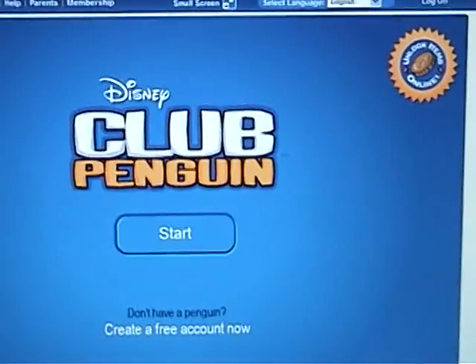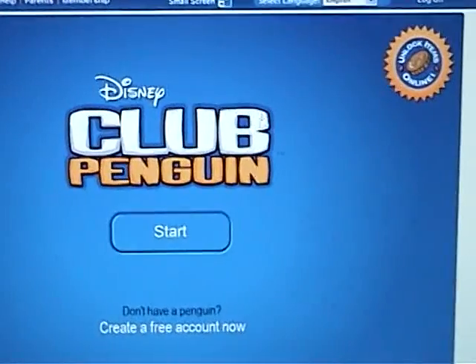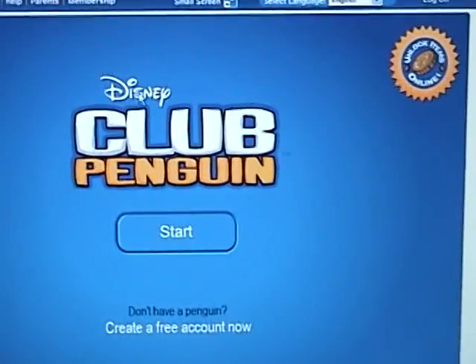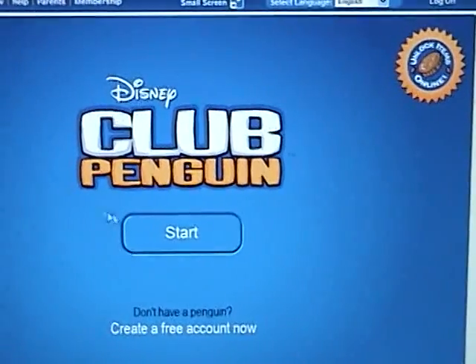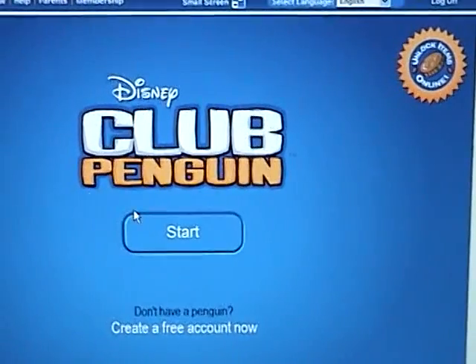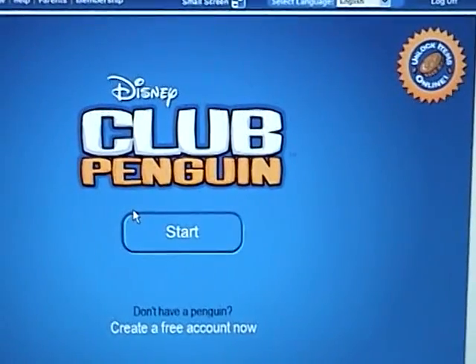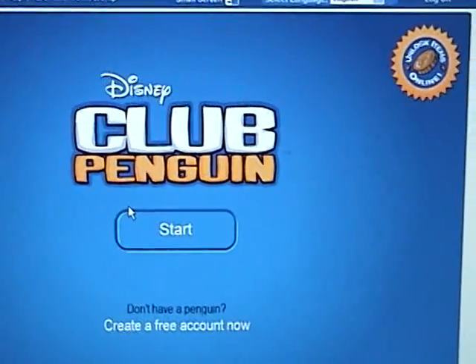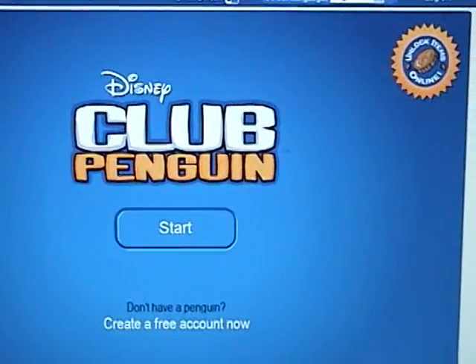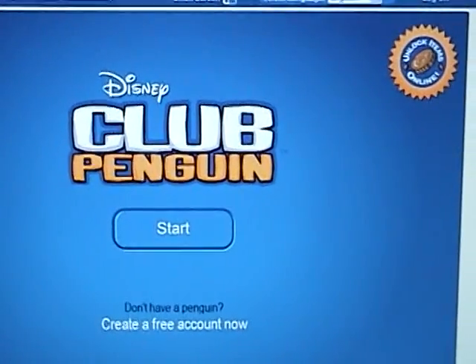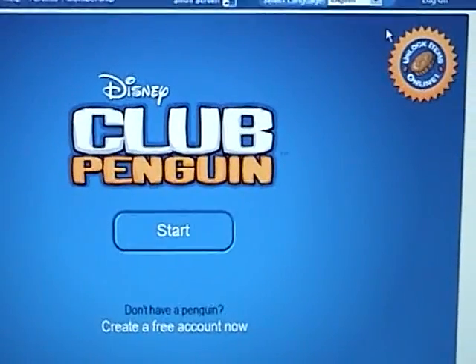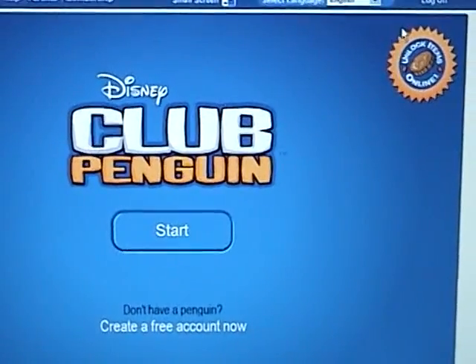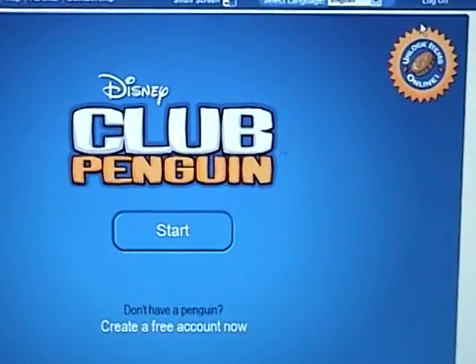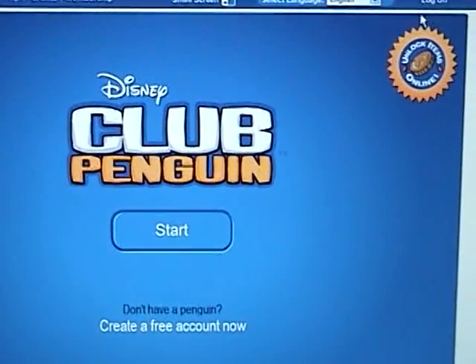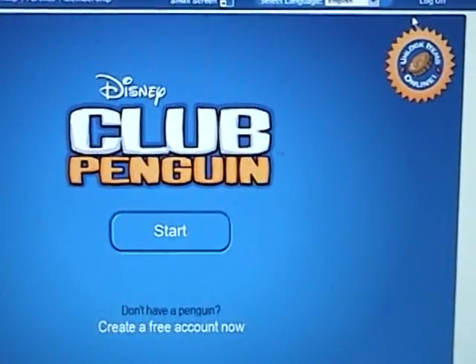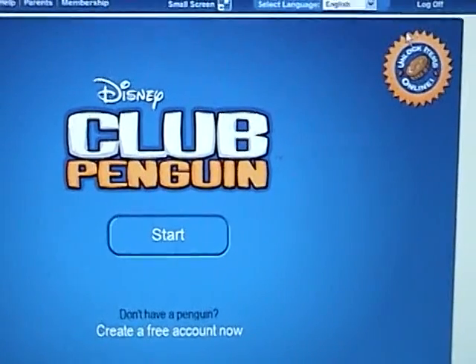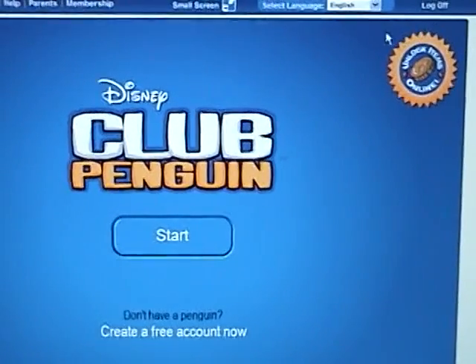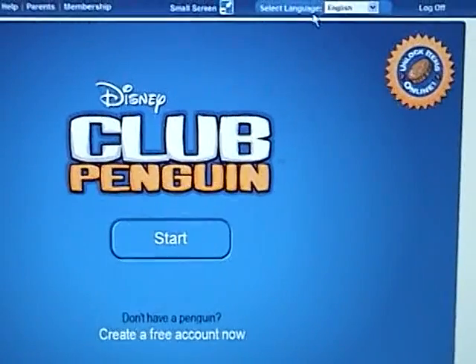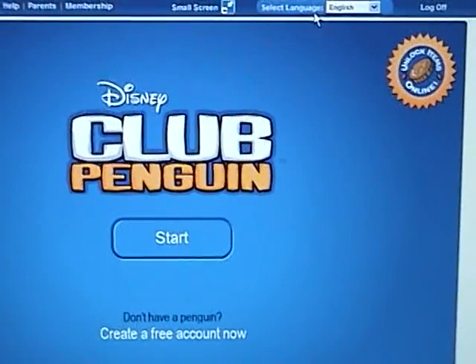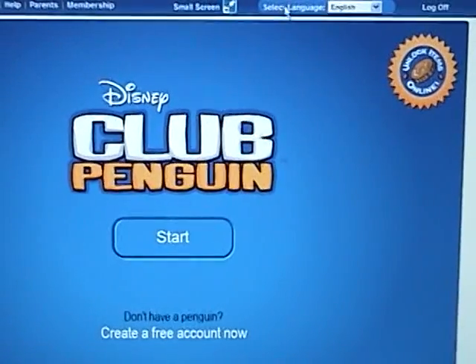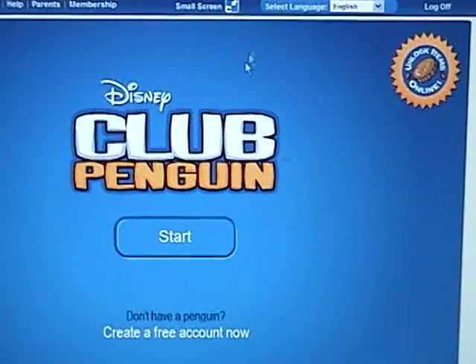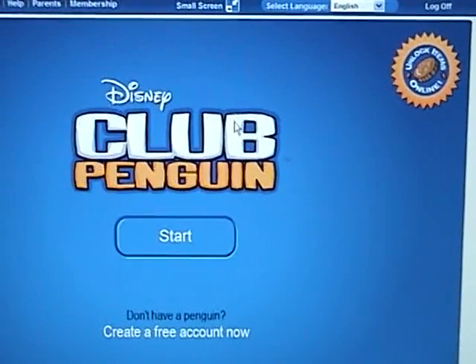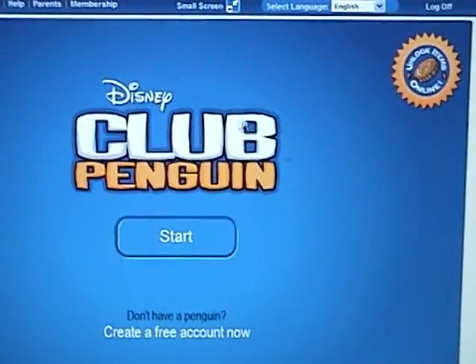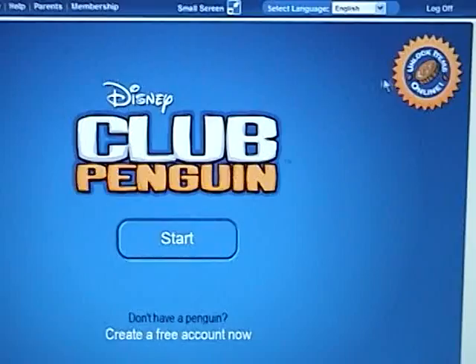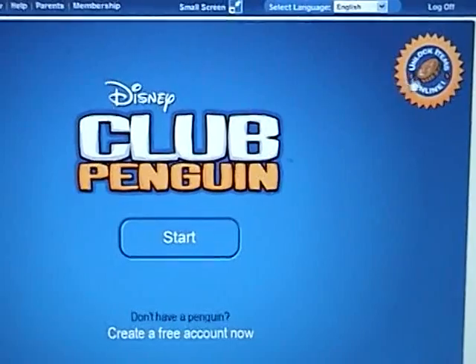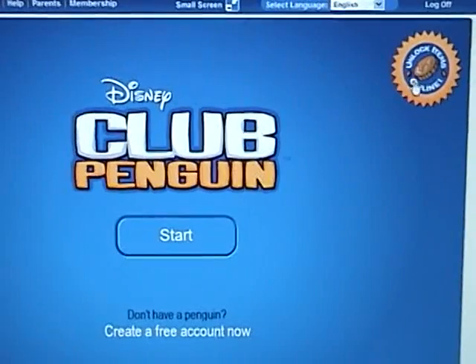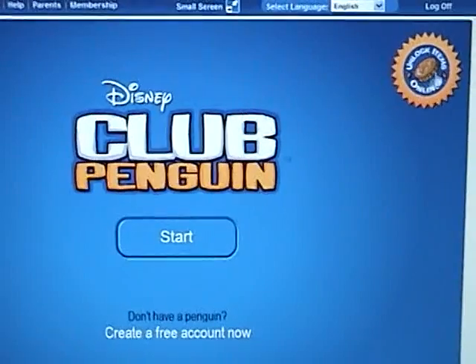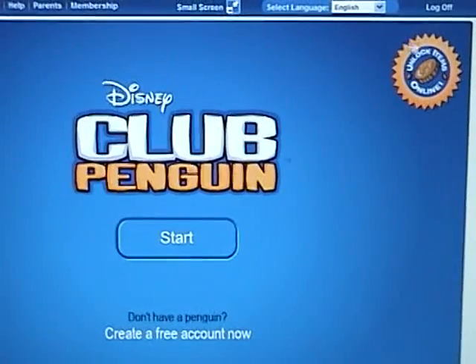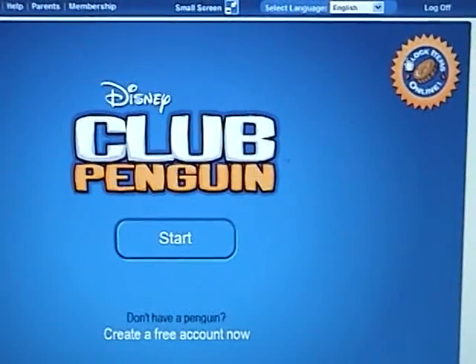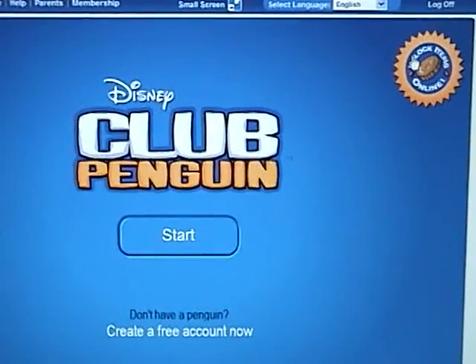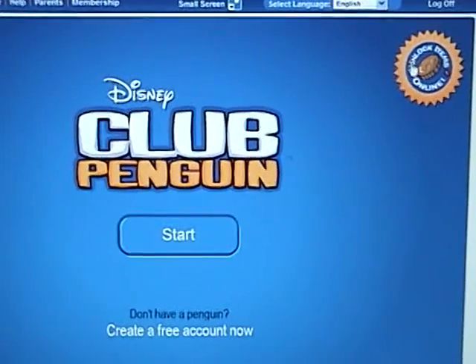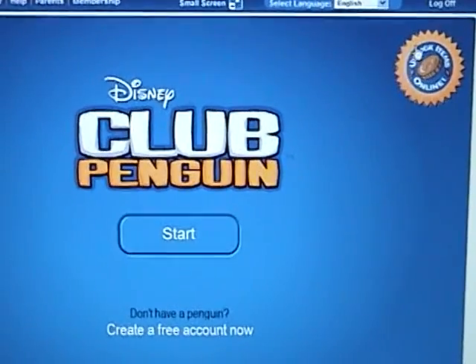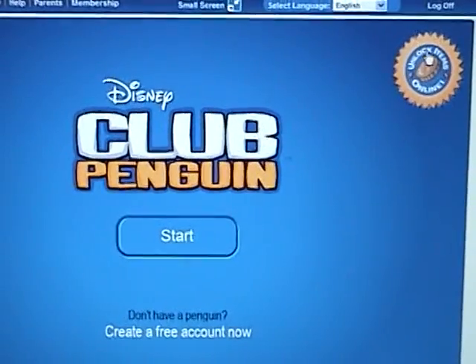So we're just at the normal login screen. You'll notice this little symbol at the upper right-hand corner that says Unlock Items Online.